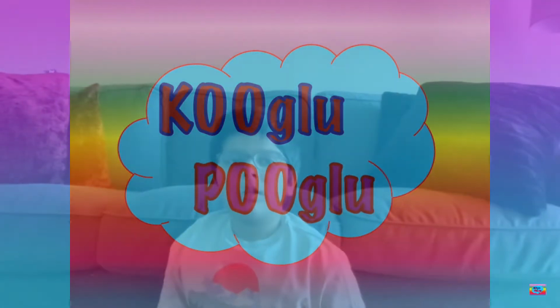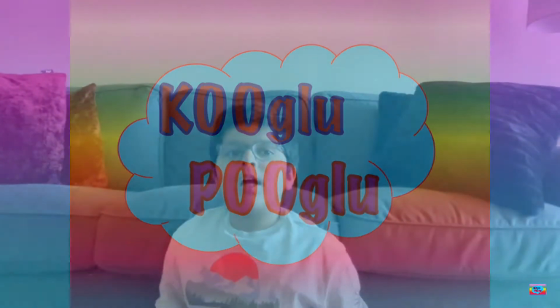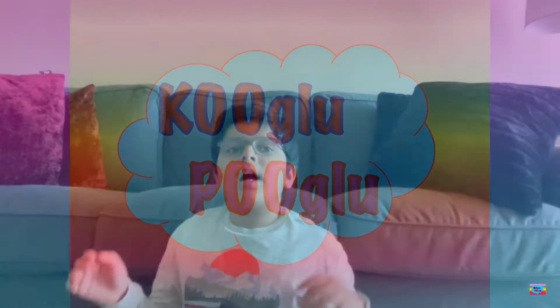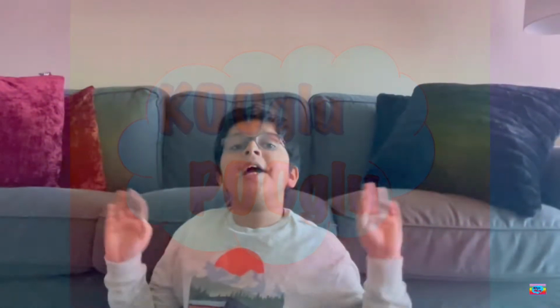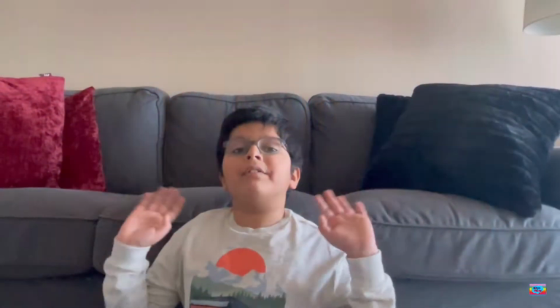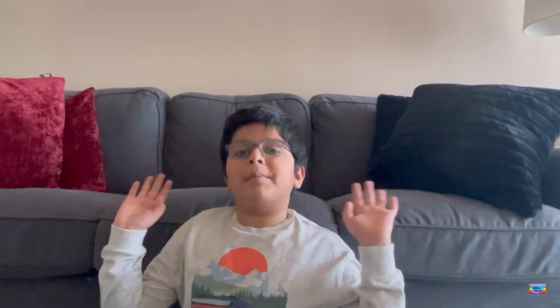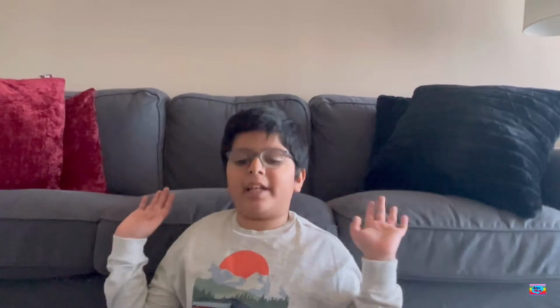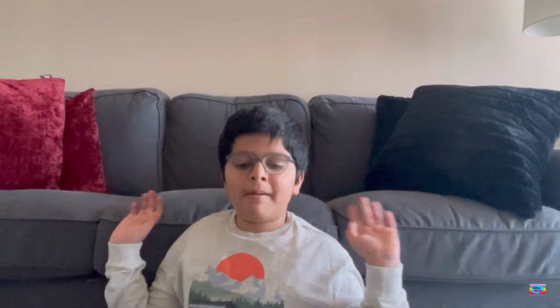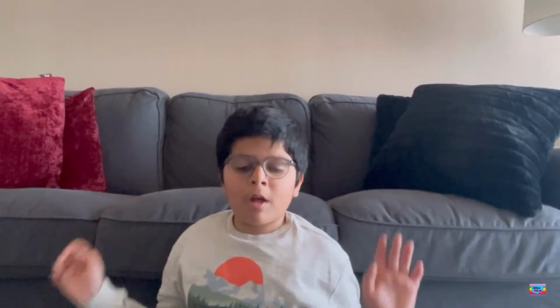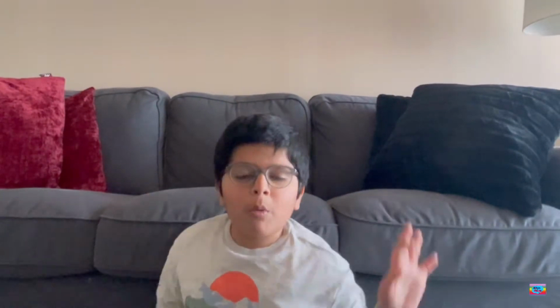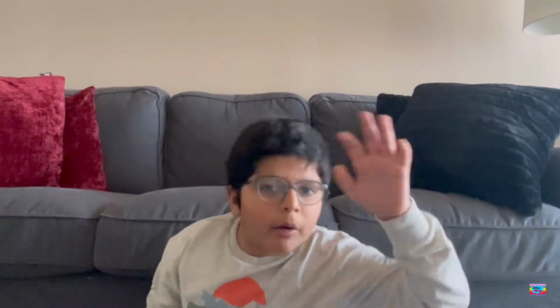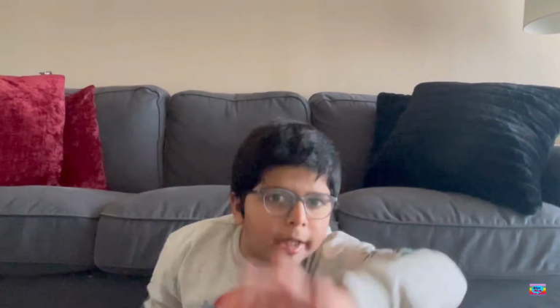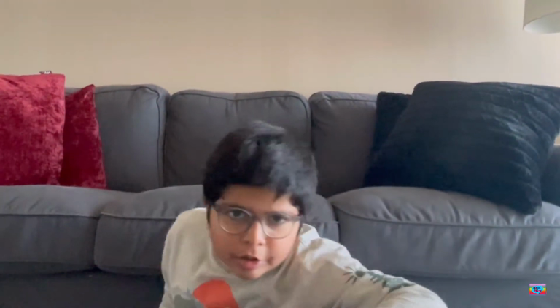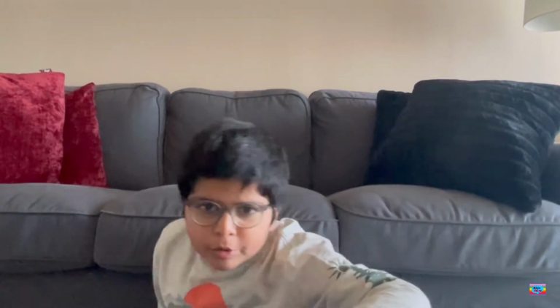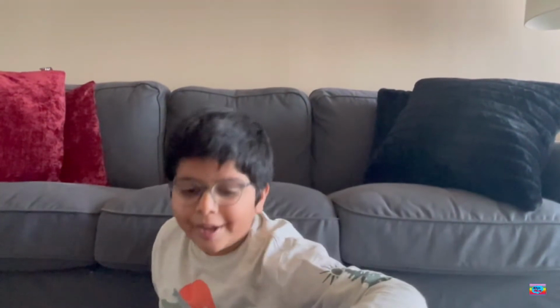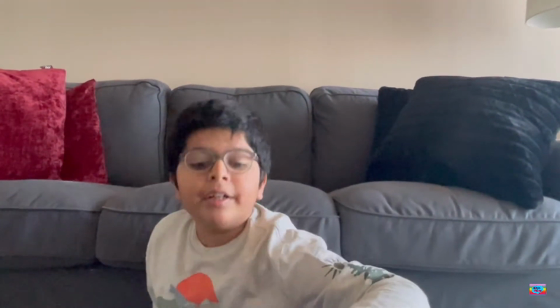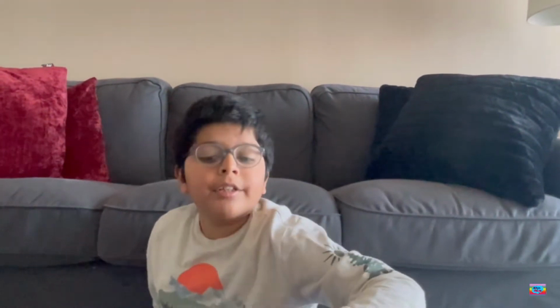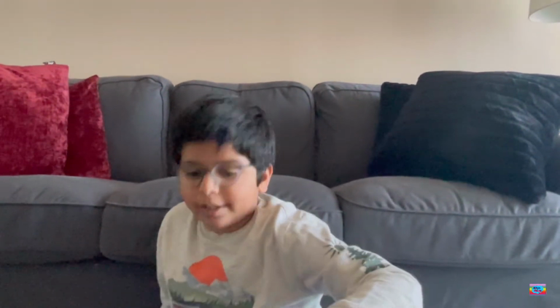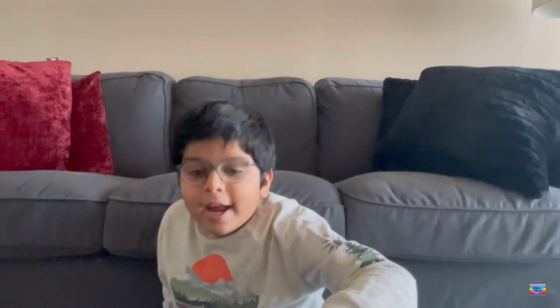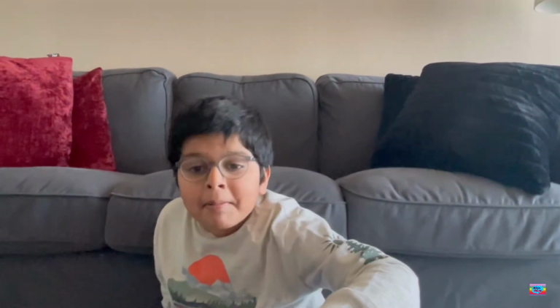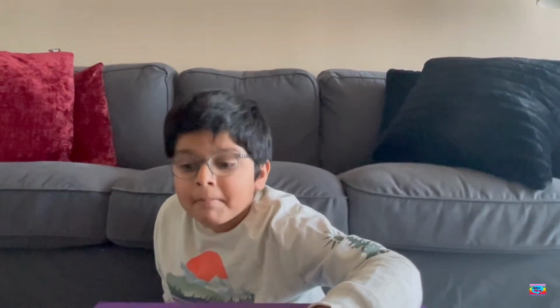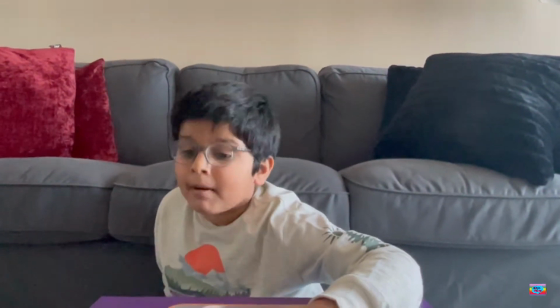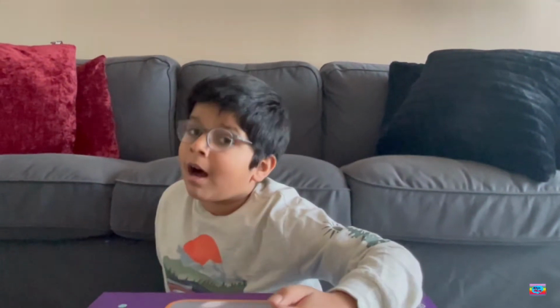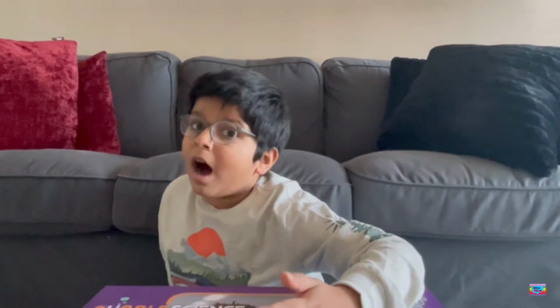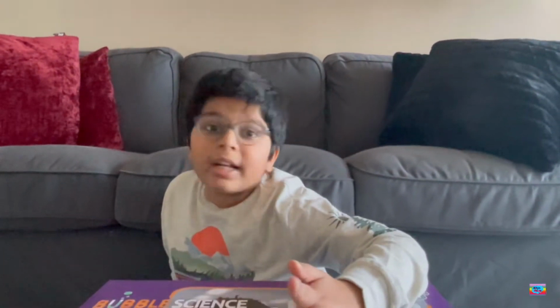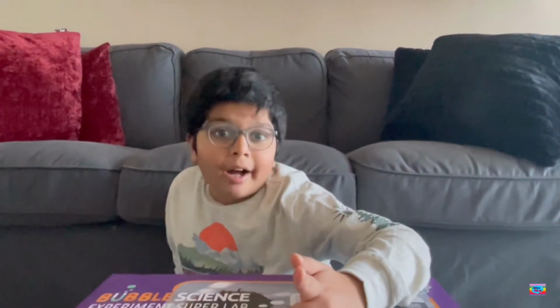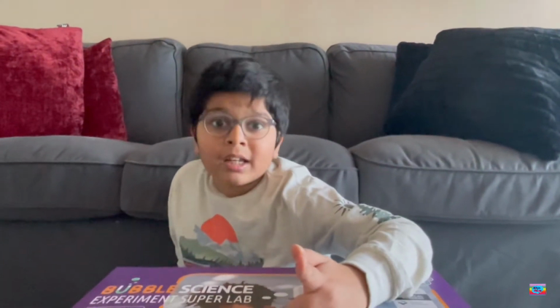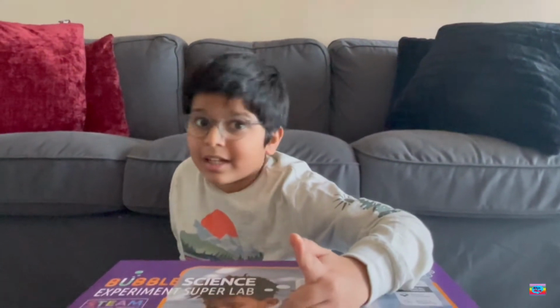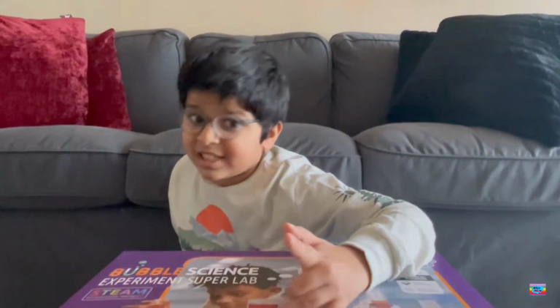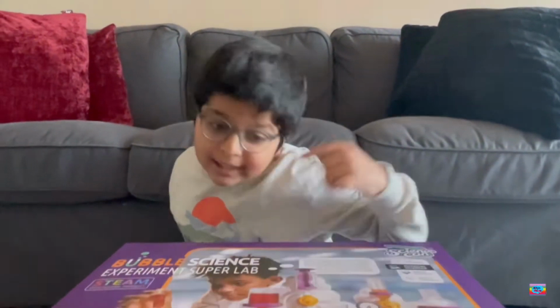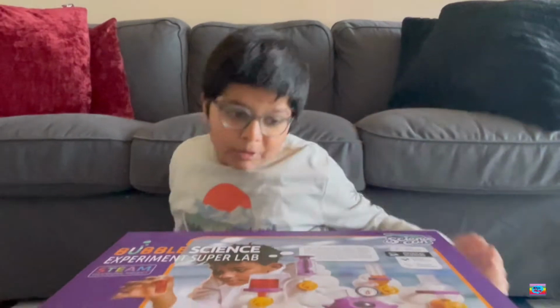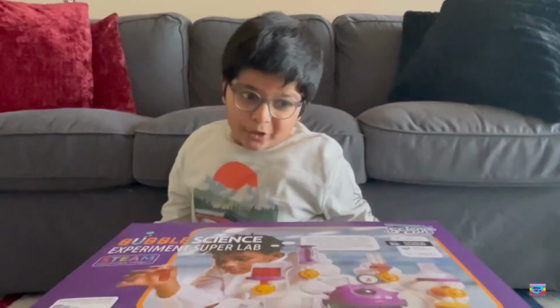Hi everybody! What are we going to do today? Today, I got a STEAM toy.